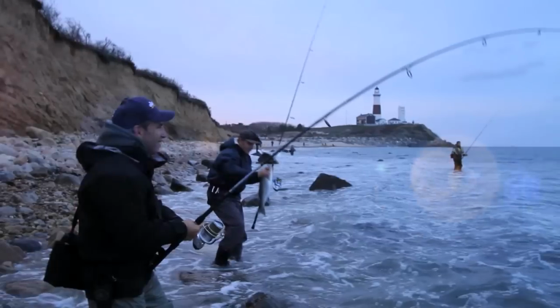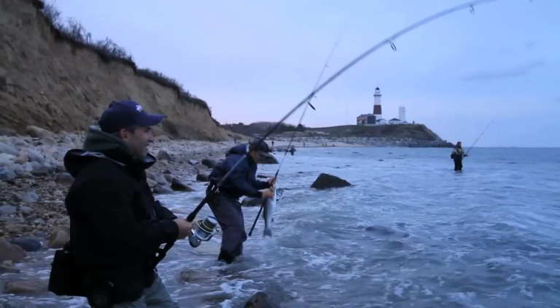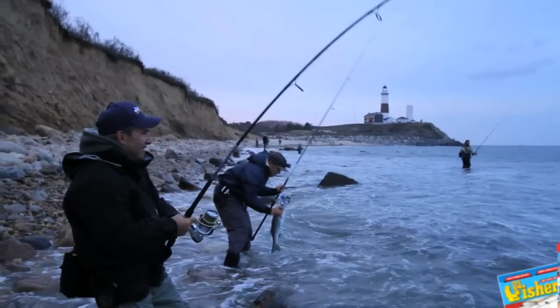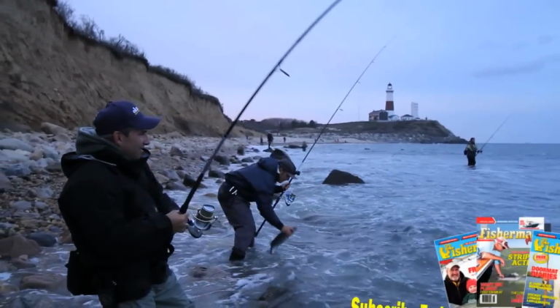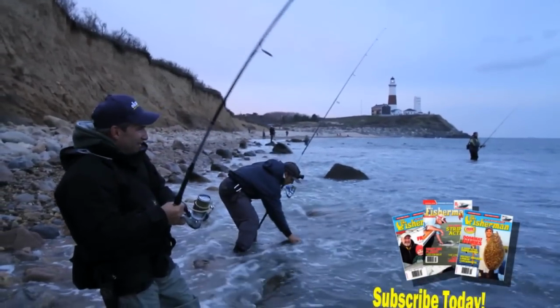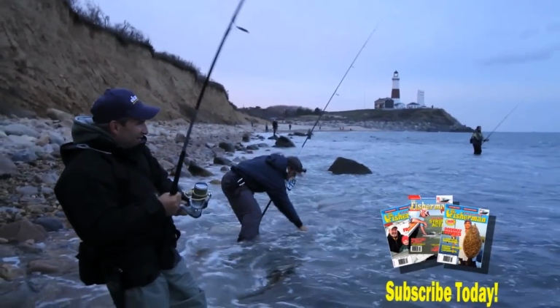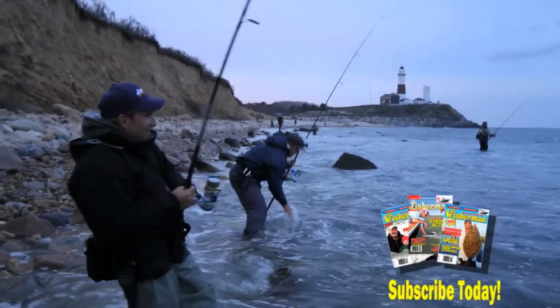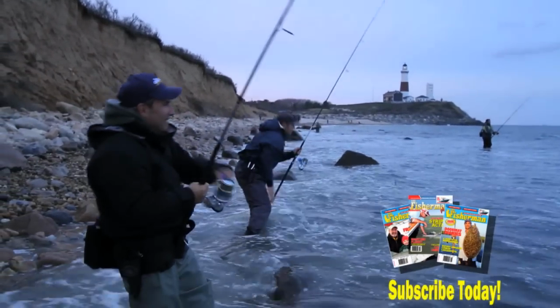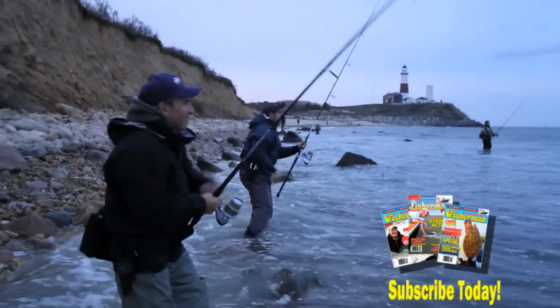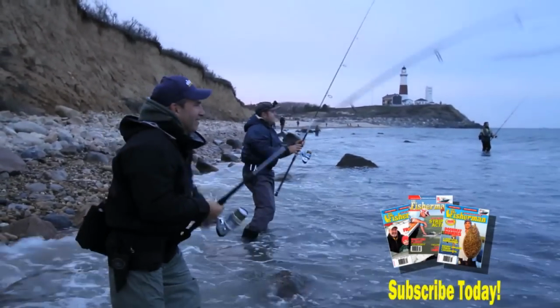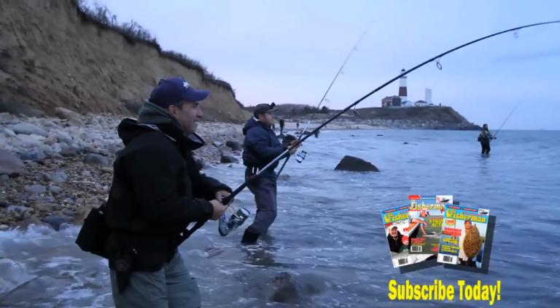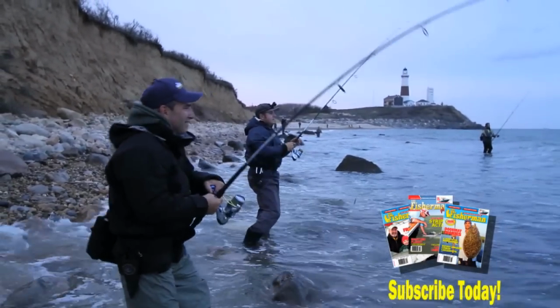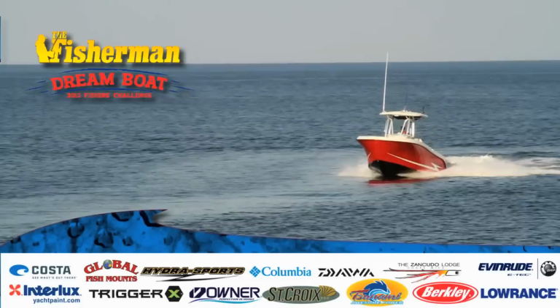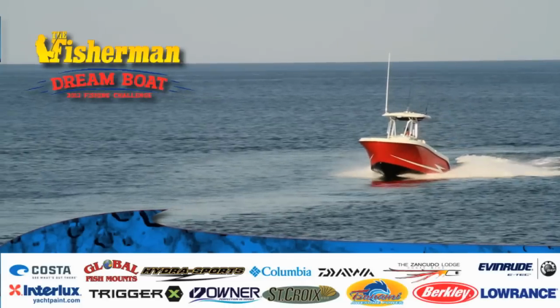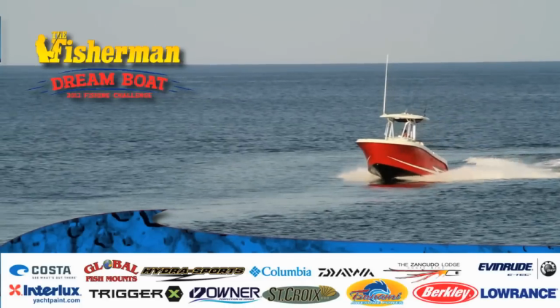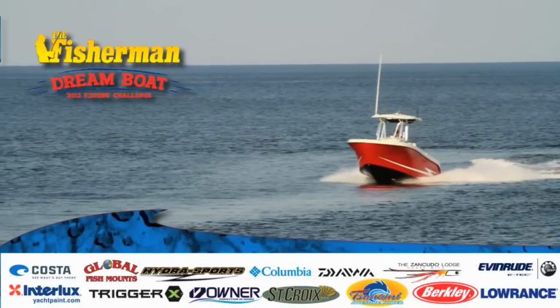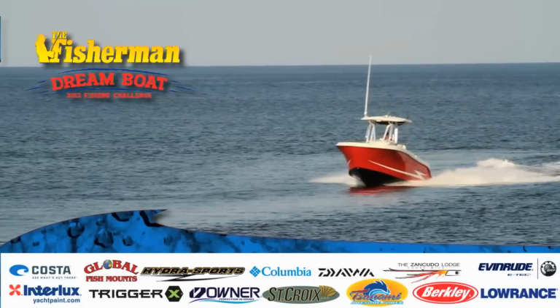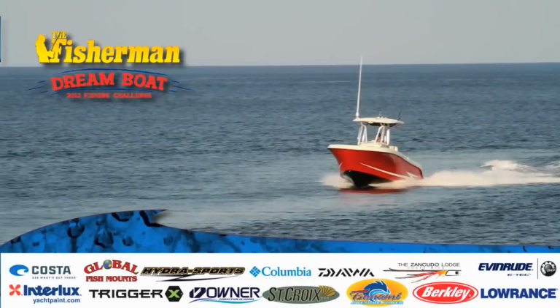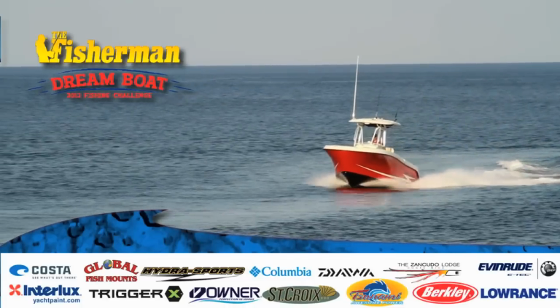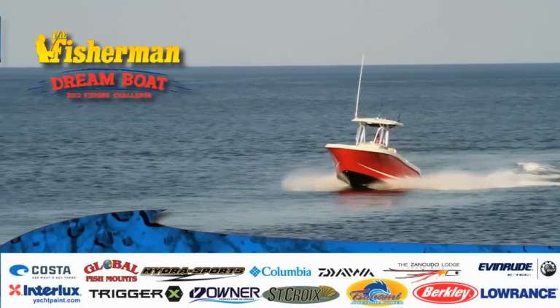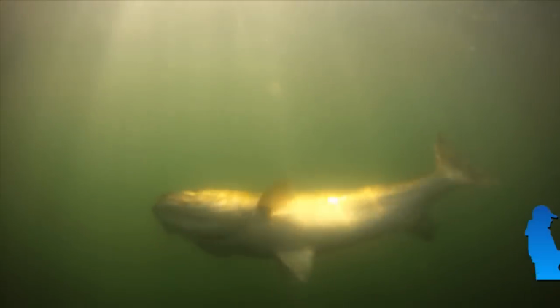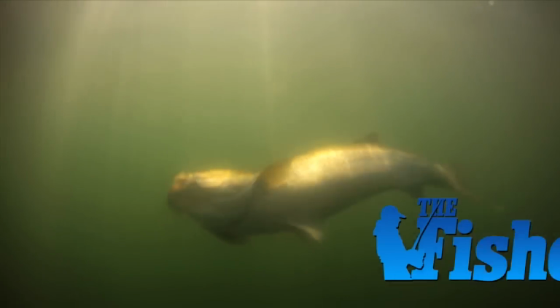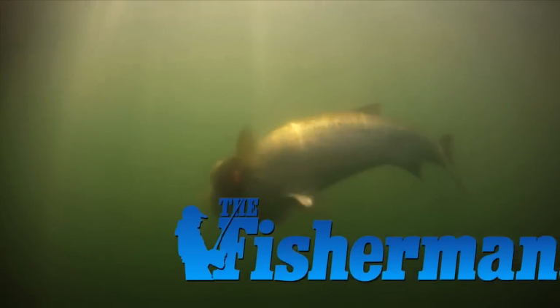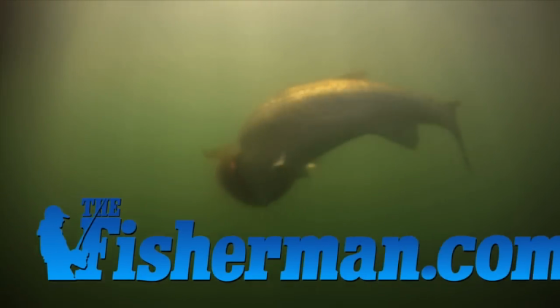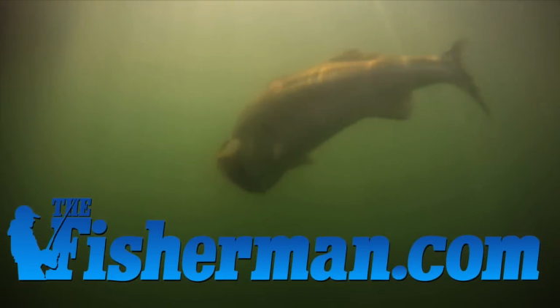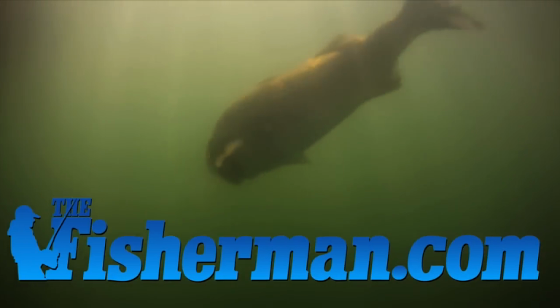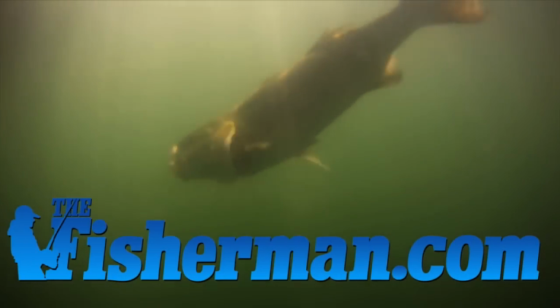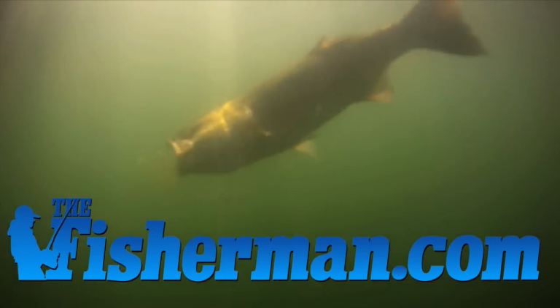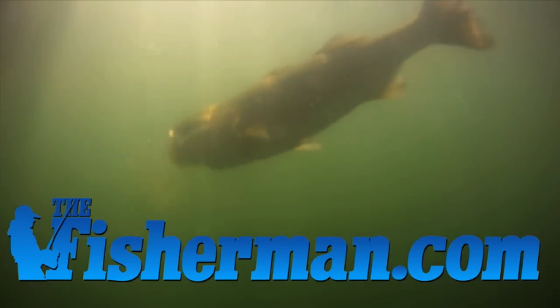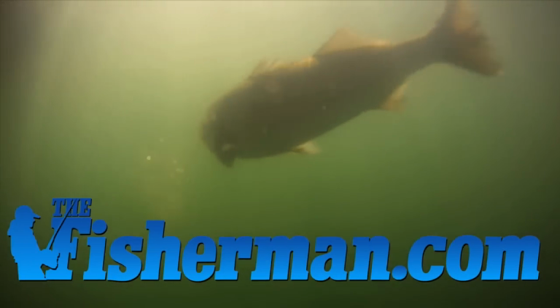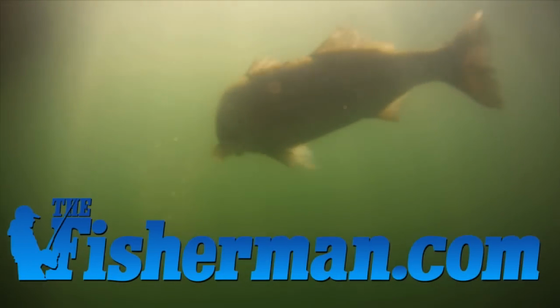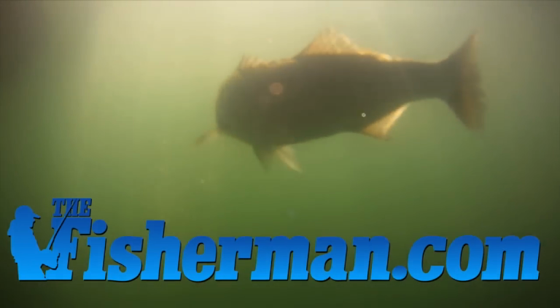By subscribing today, you get the Fisherman Magazine every week, the chance to enter the Dreamboat Challenge, and unlock the great features of the new Fisherman website.